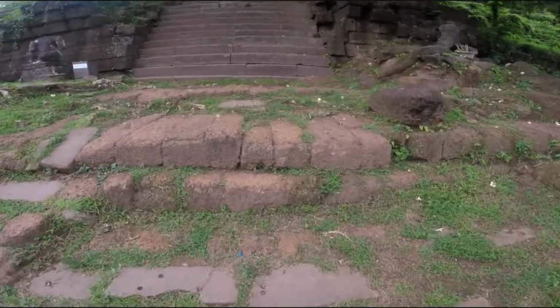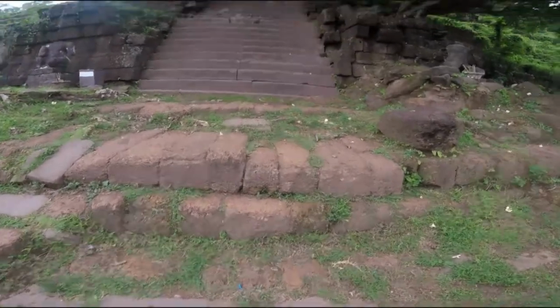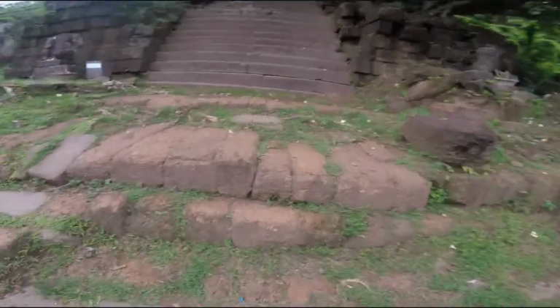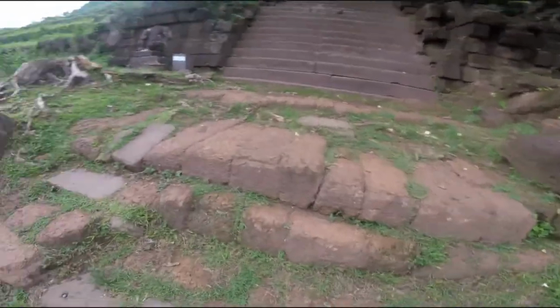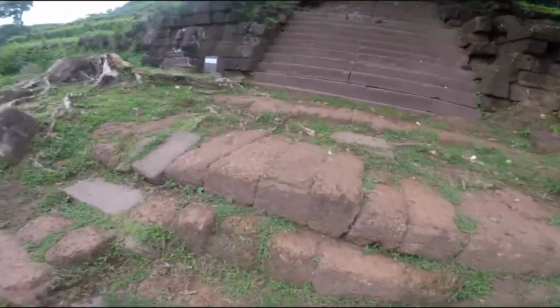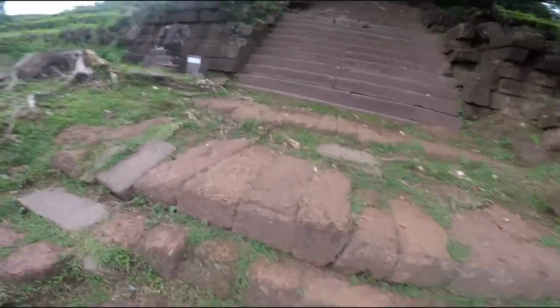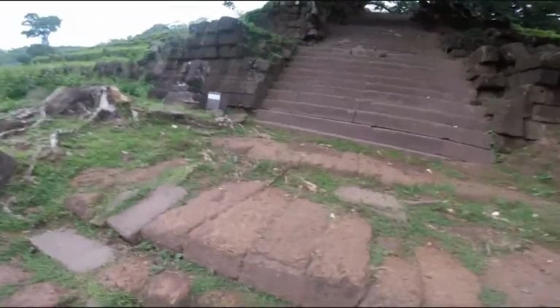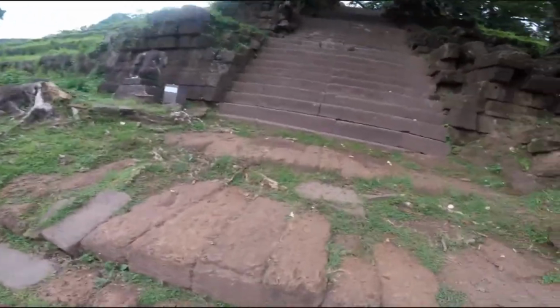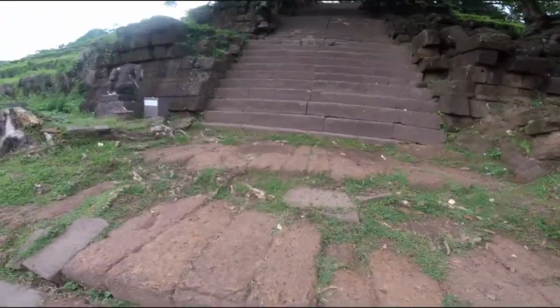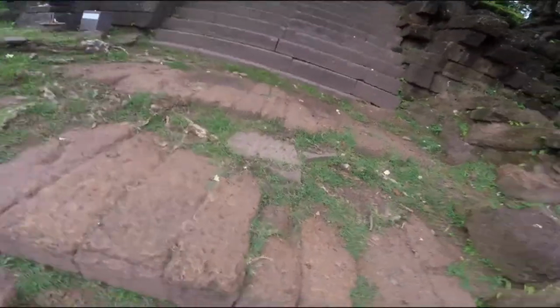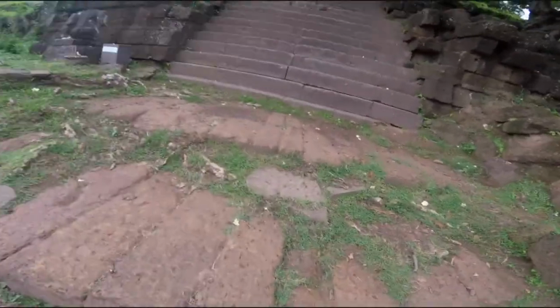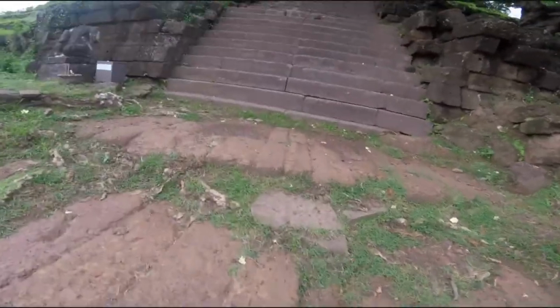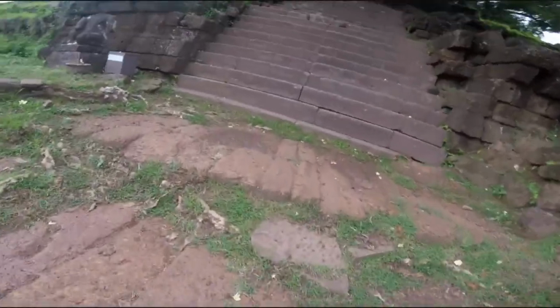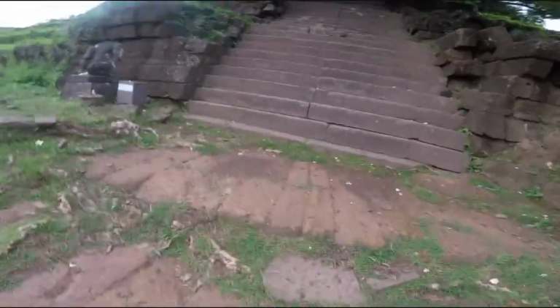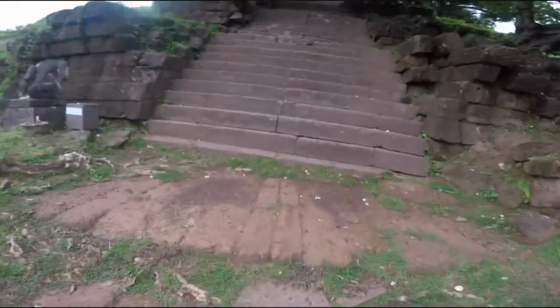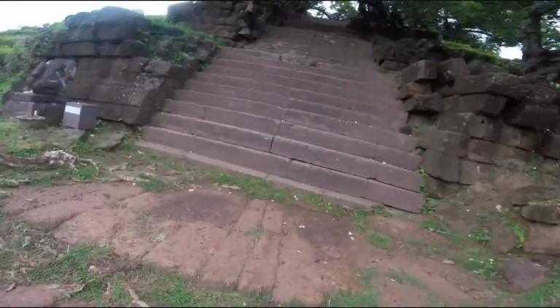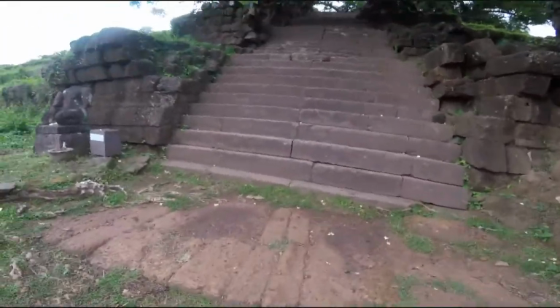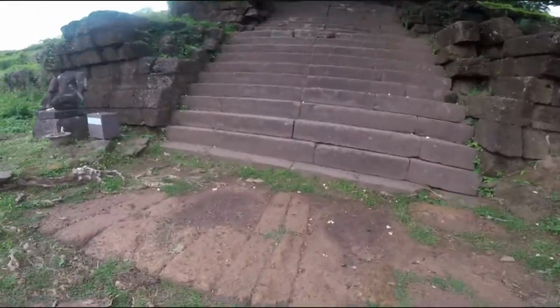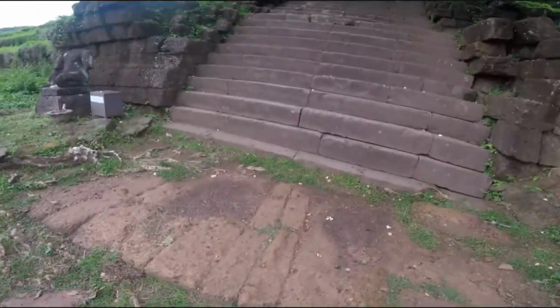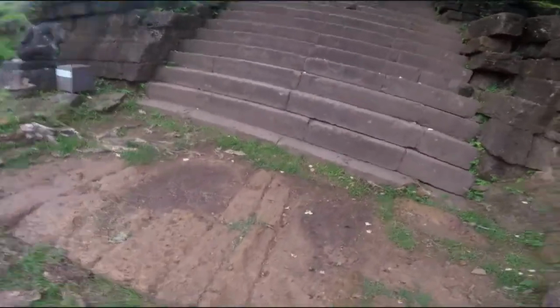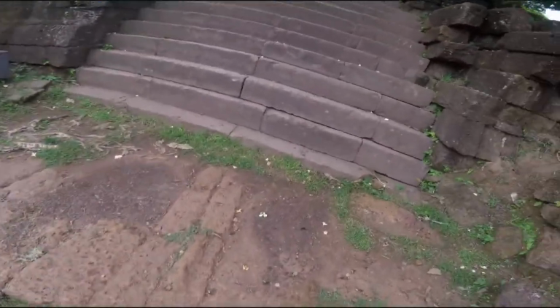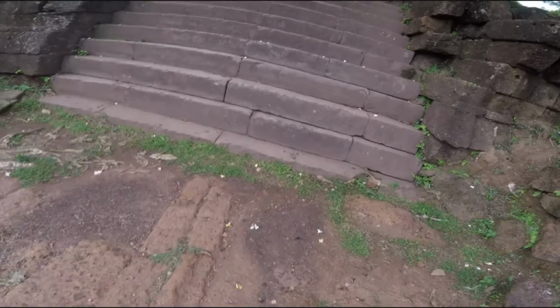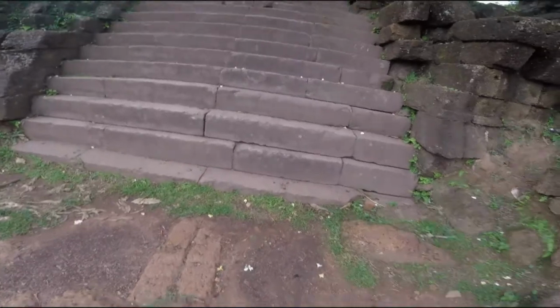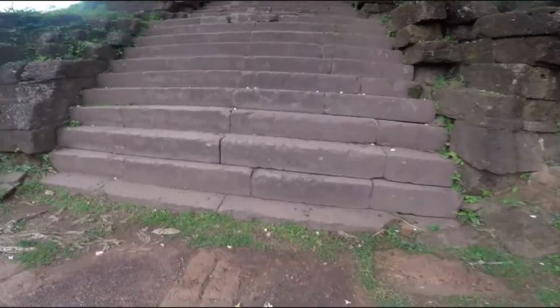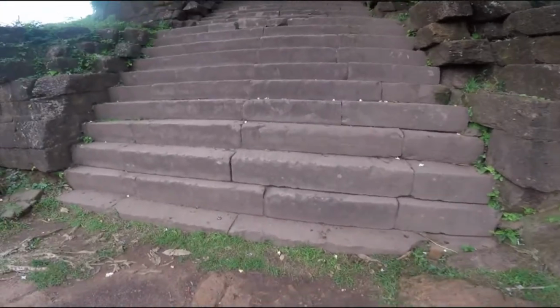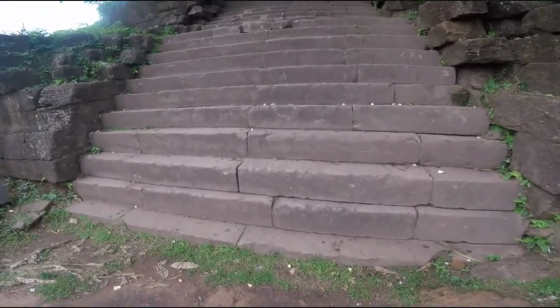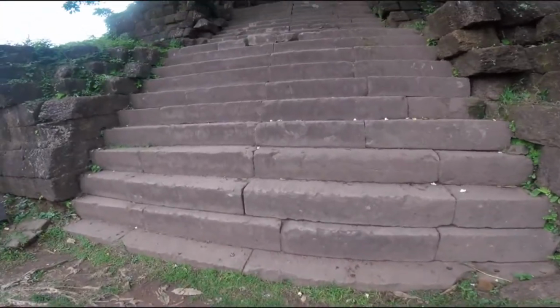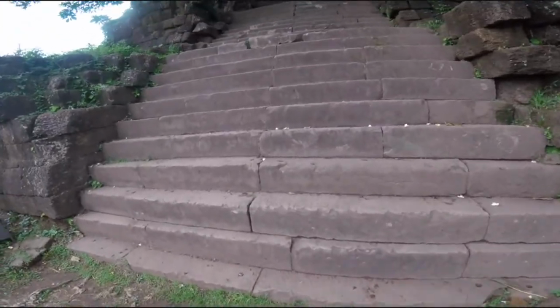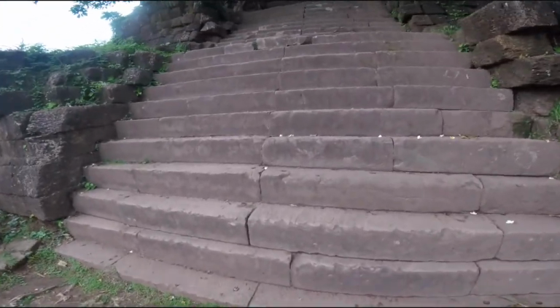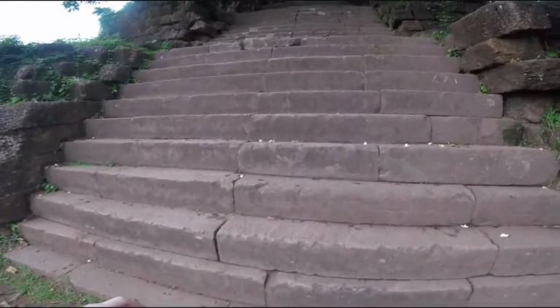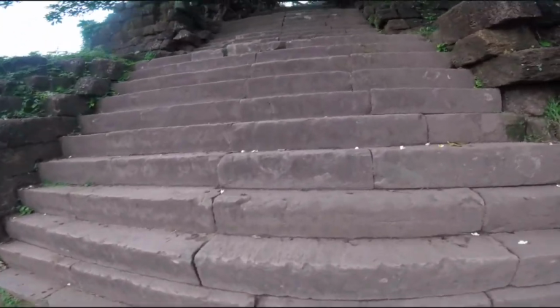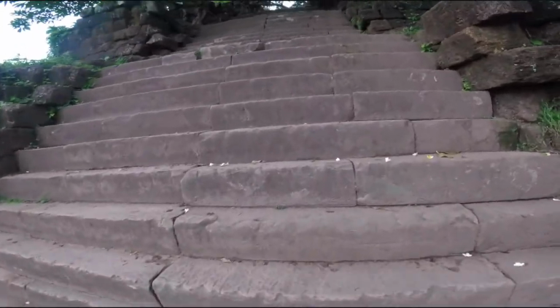All right, 1:50 p.m., ascending the steep stairs to the upper sanctuary.